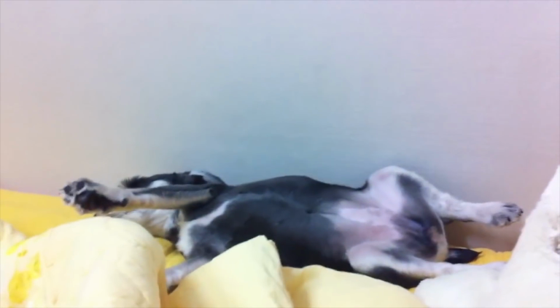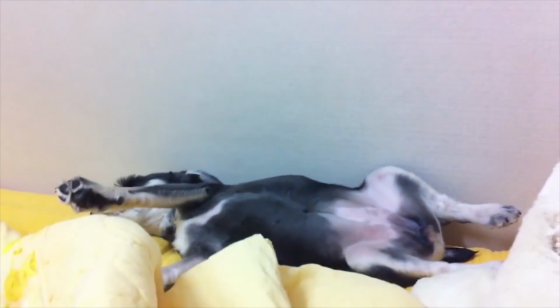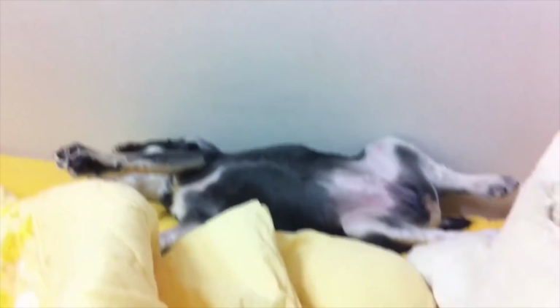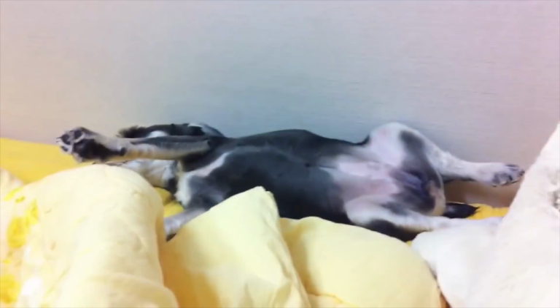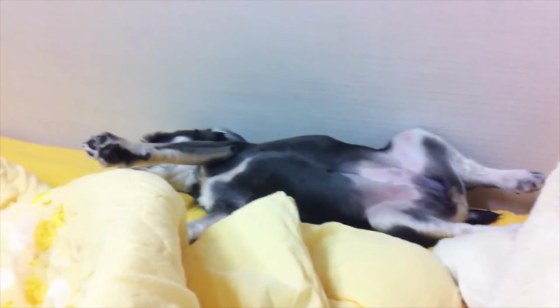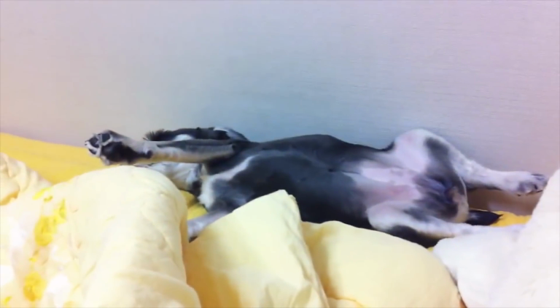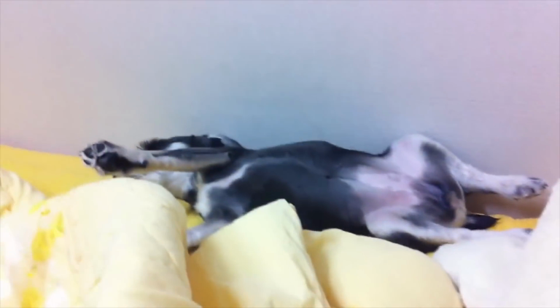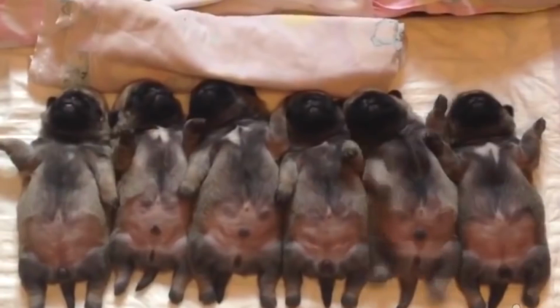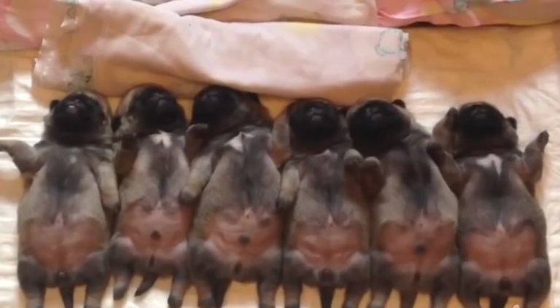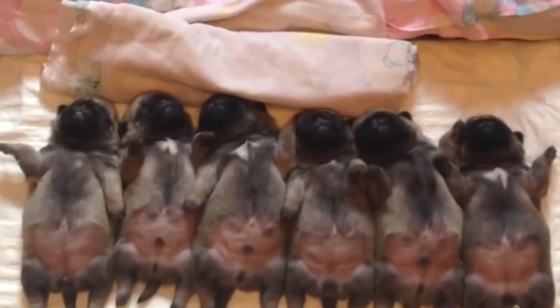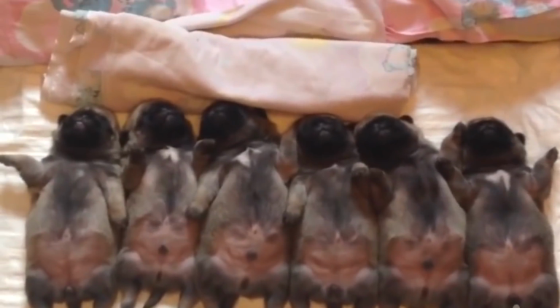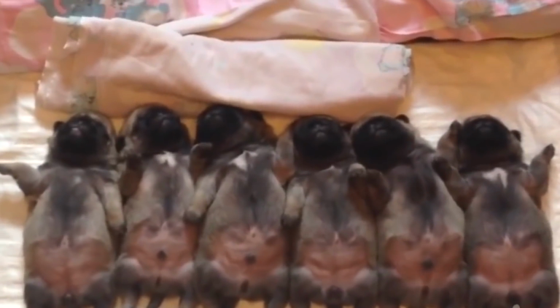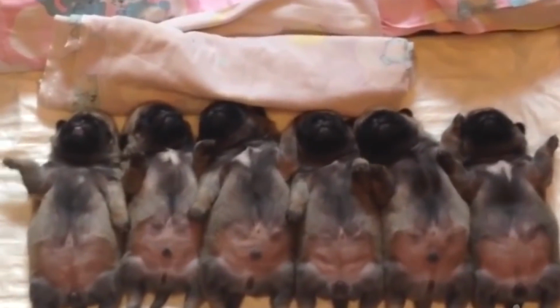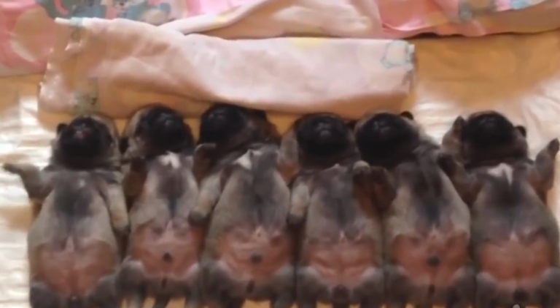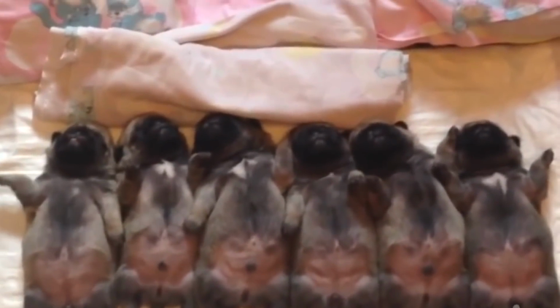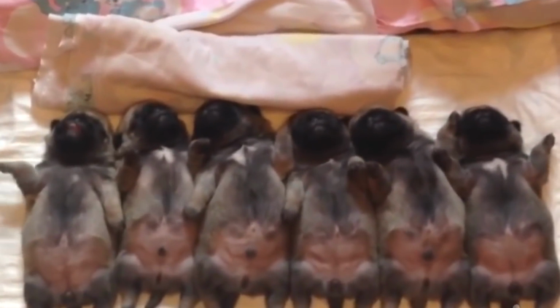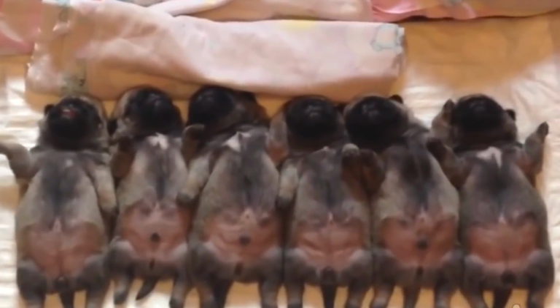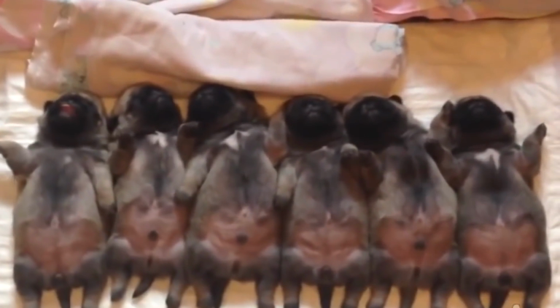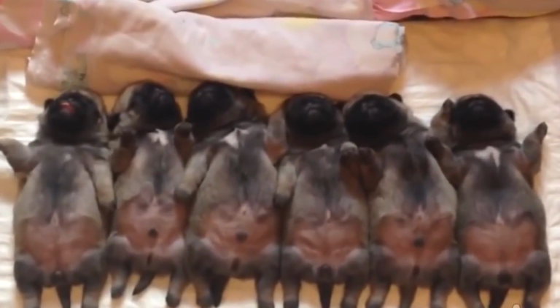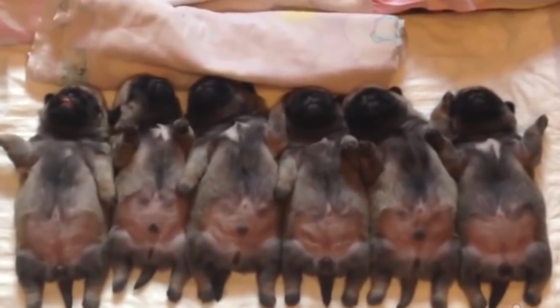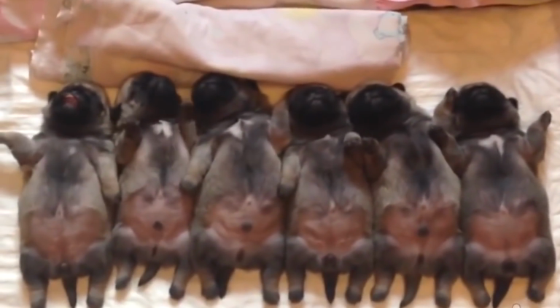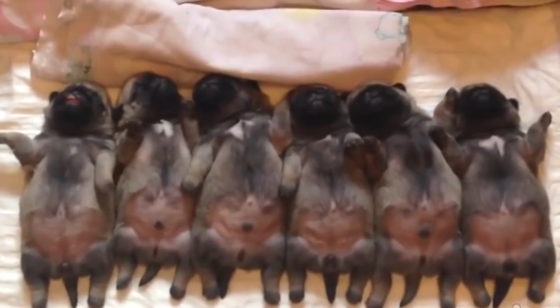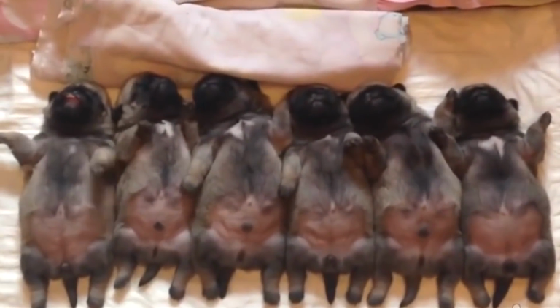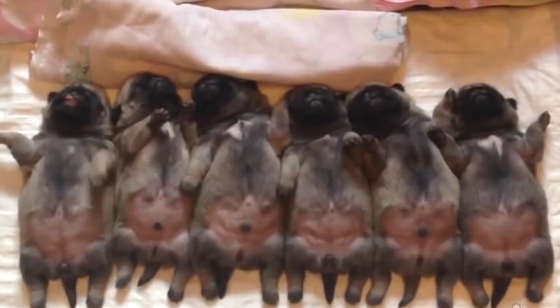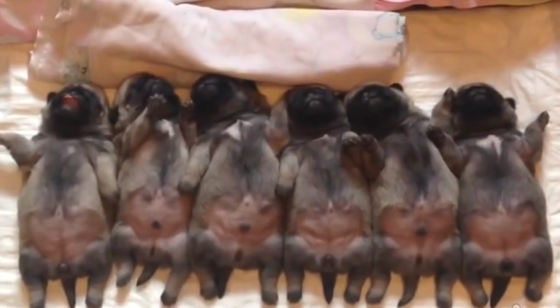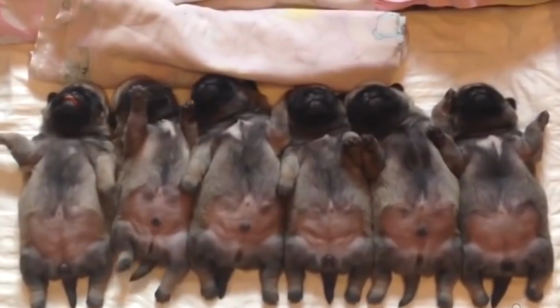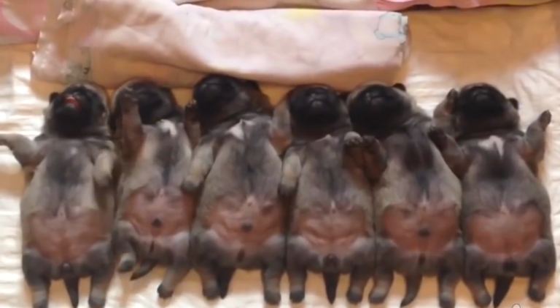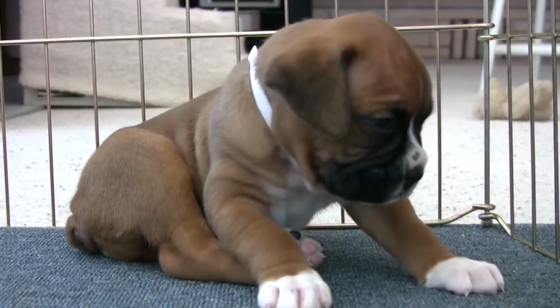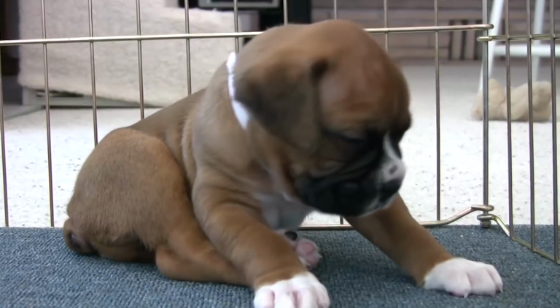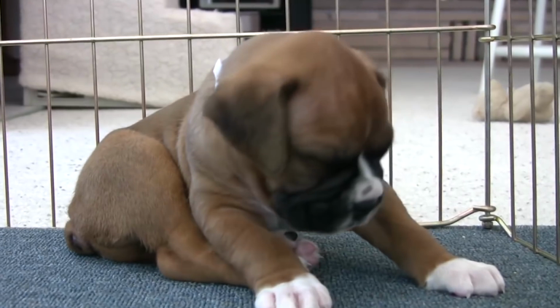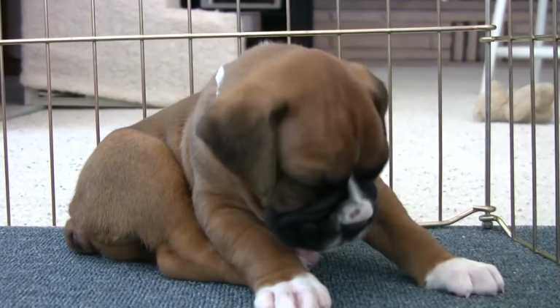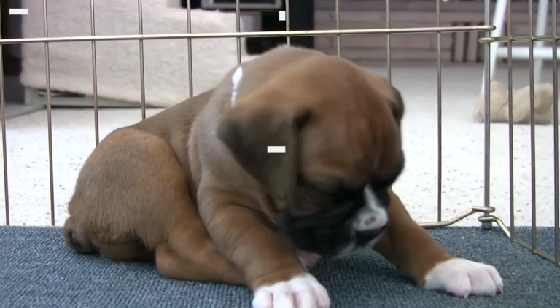It is also frequent in nervous or excitable dogs. Dogs that feel comfortable in their surroundings tend to adopt this position.